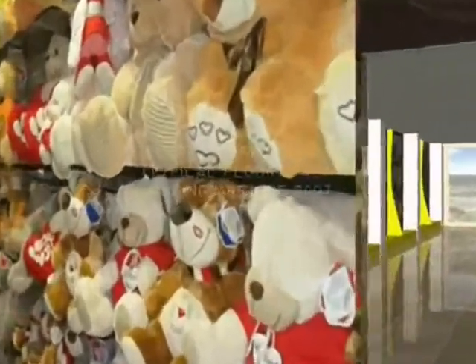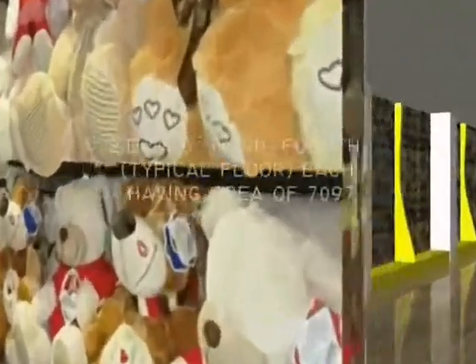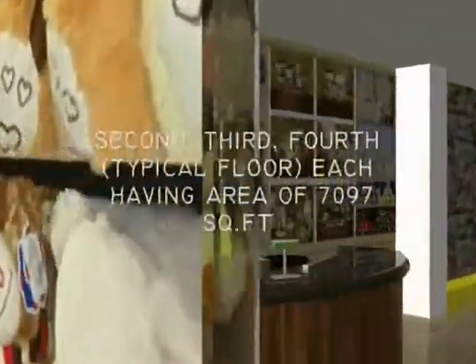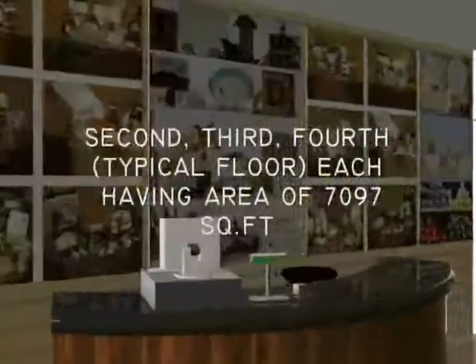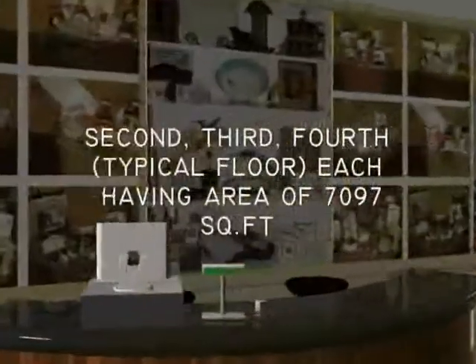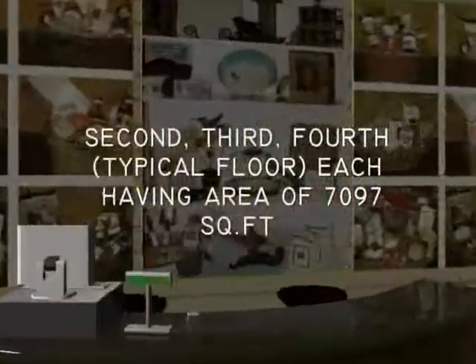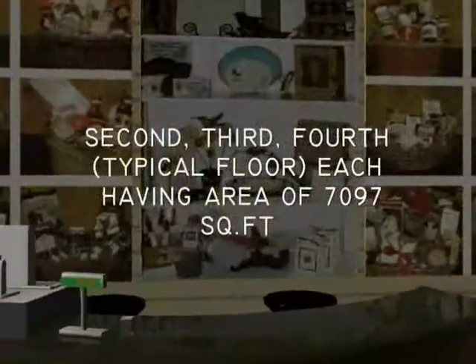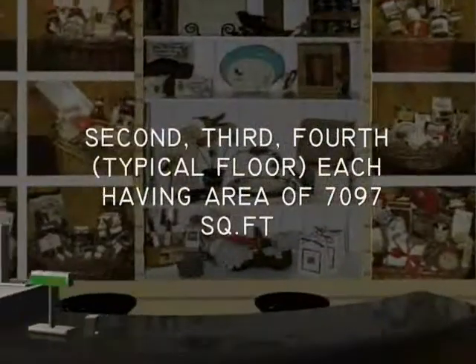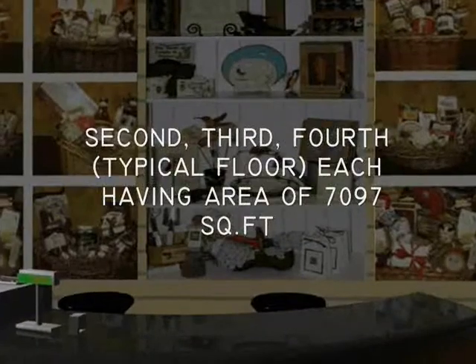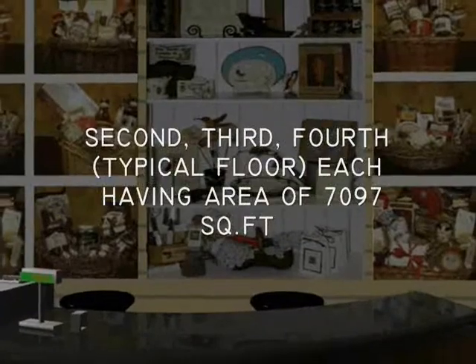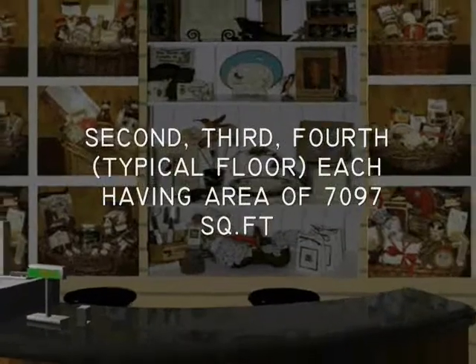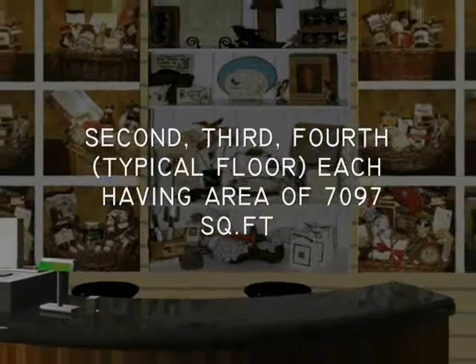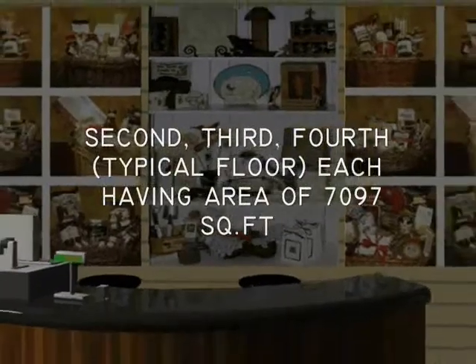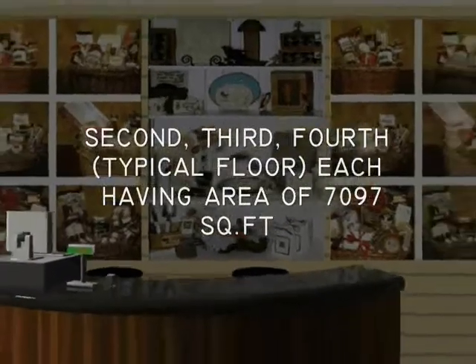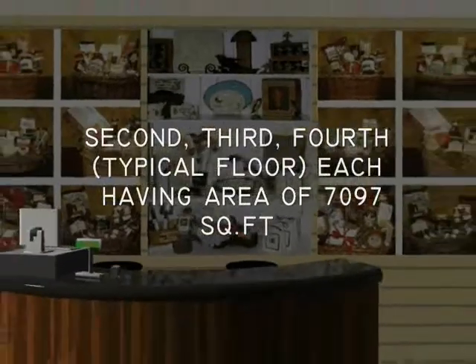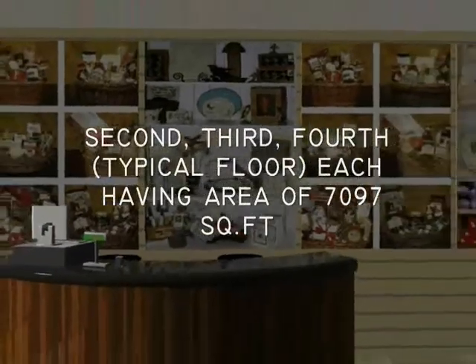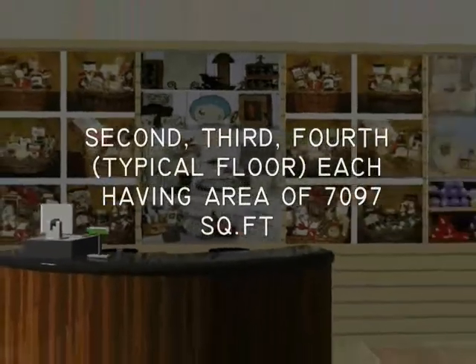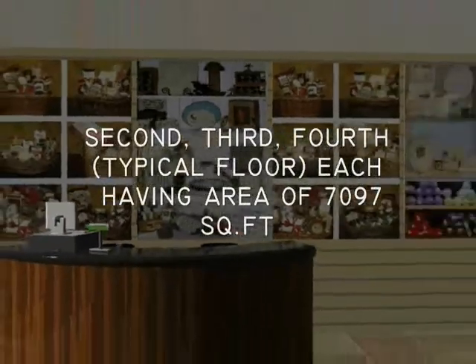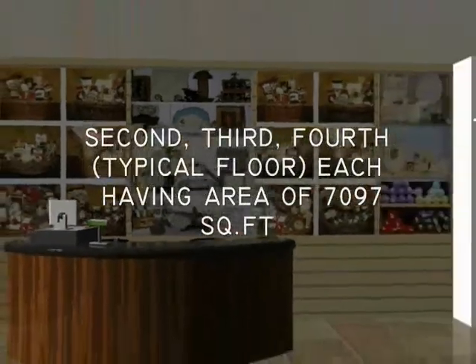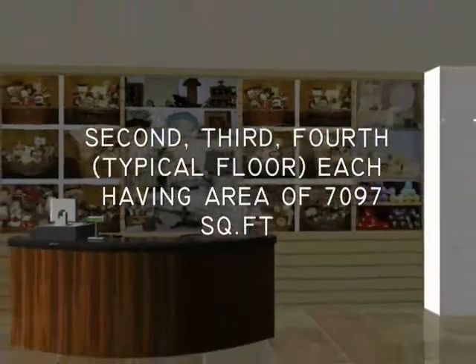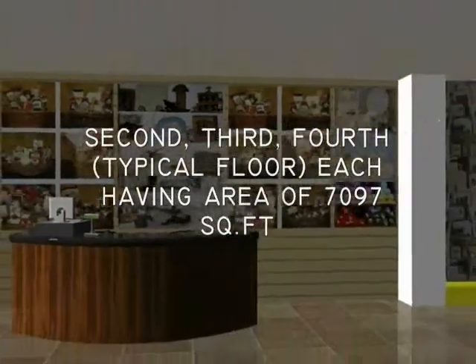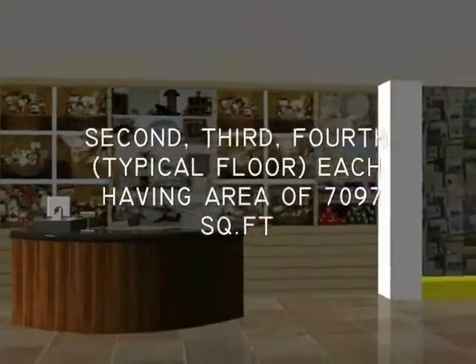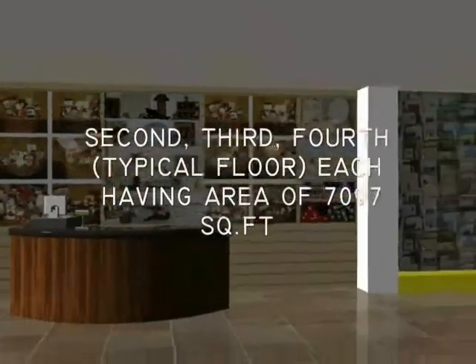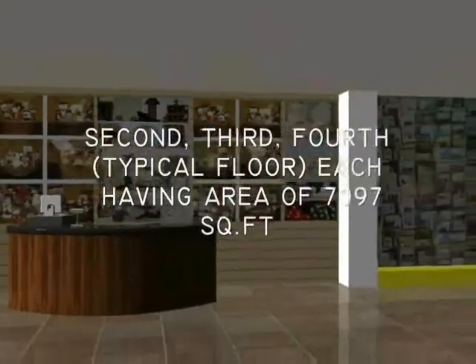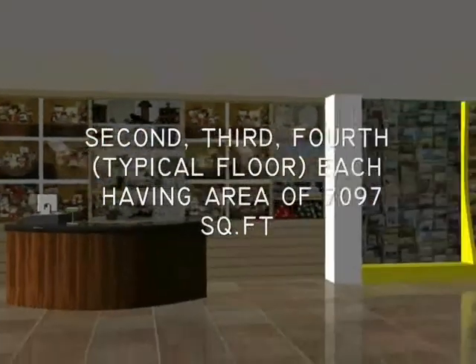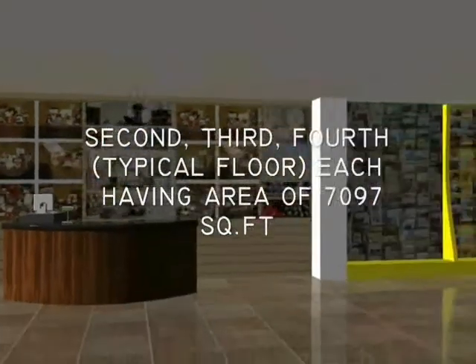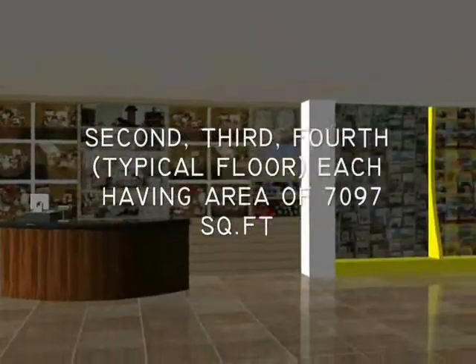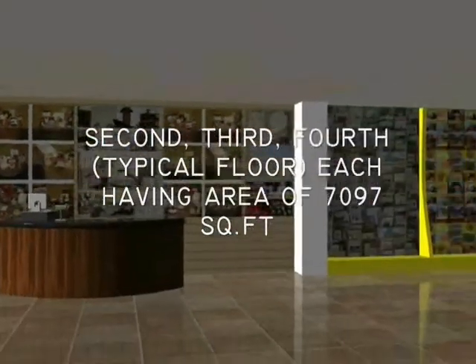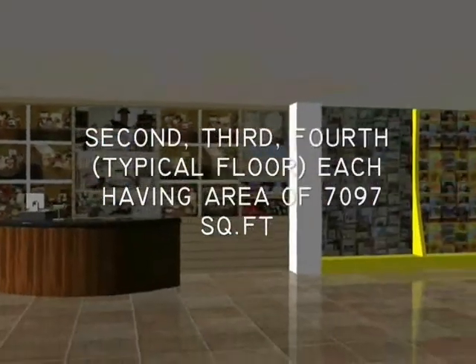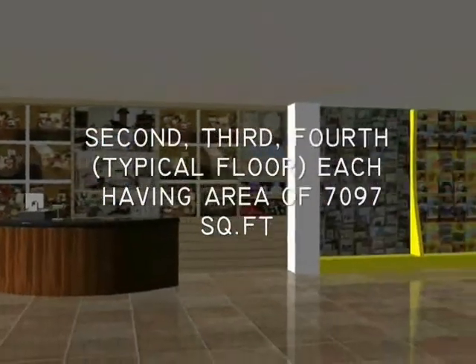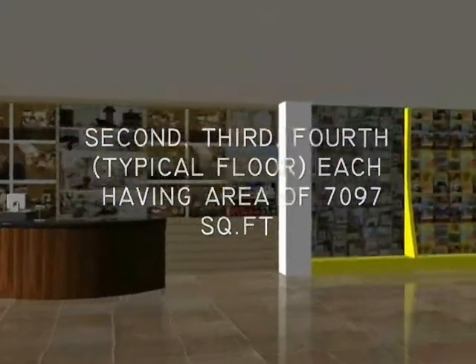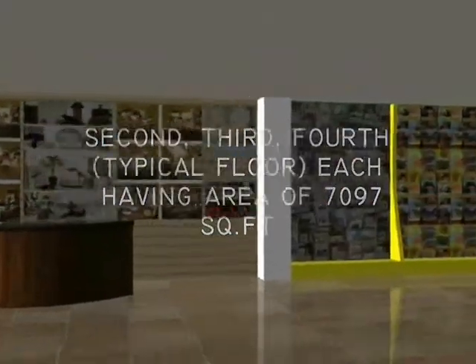The second, third, and fourth floors are typical floor plans, each having an area of 7,097 square feet.